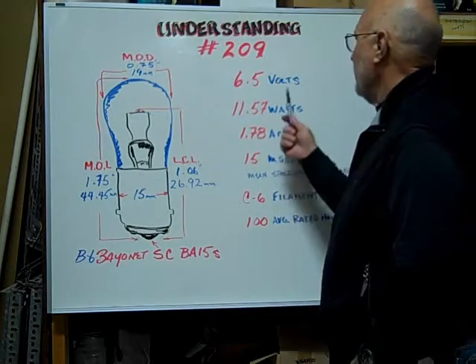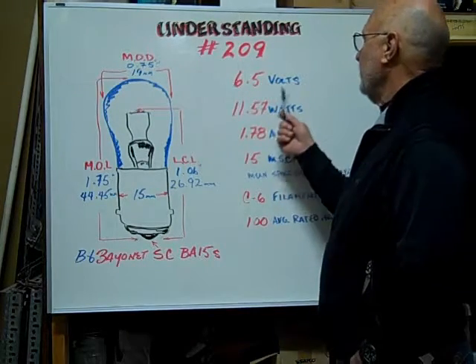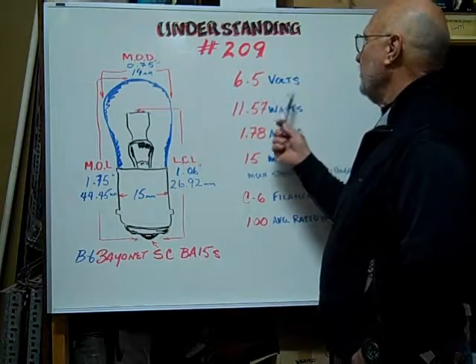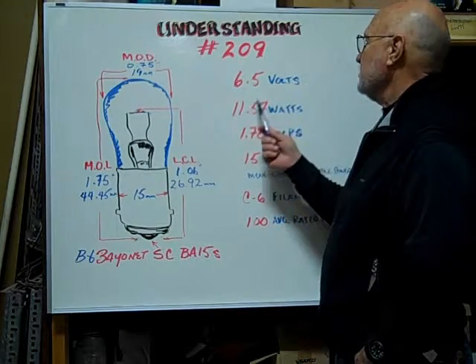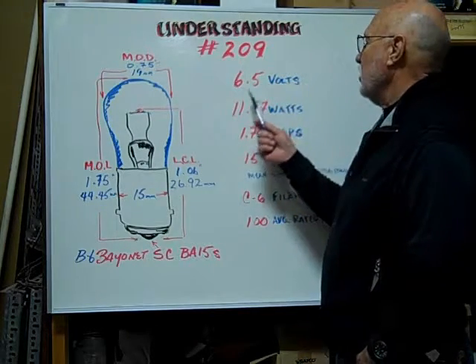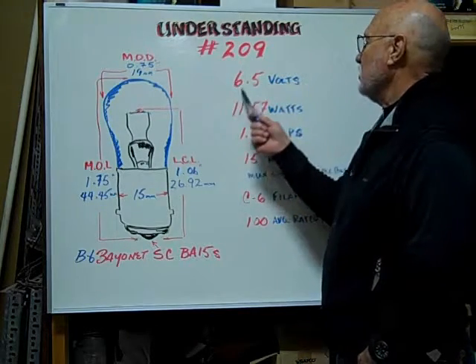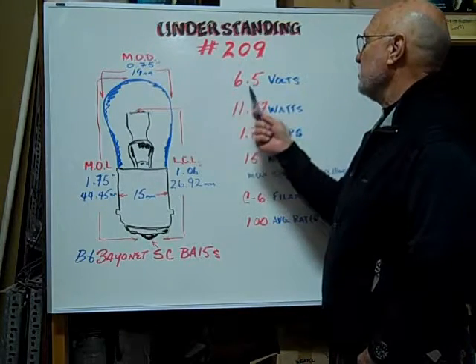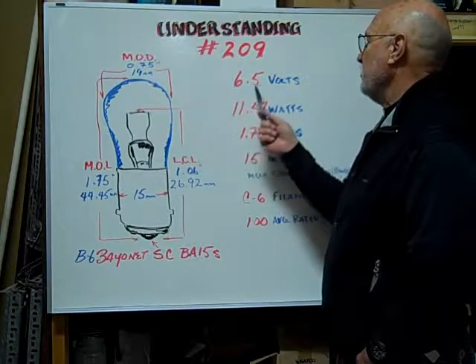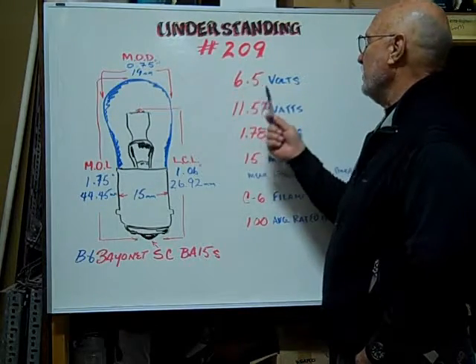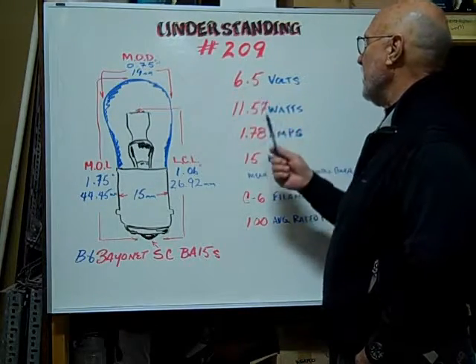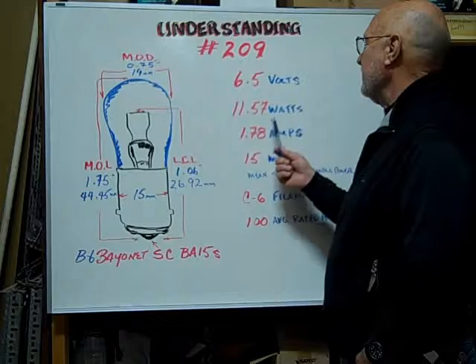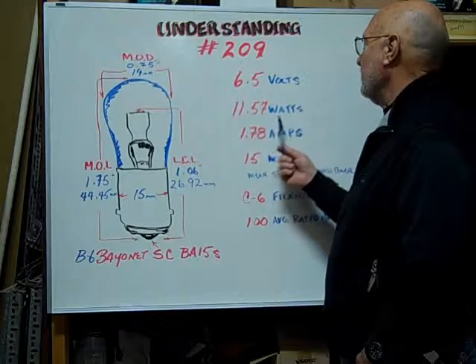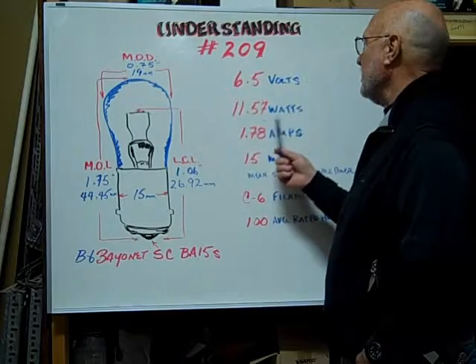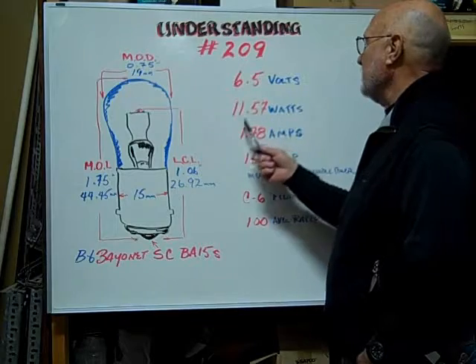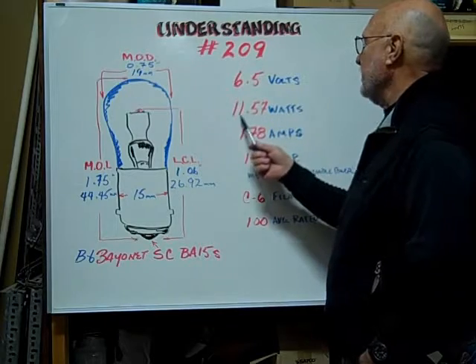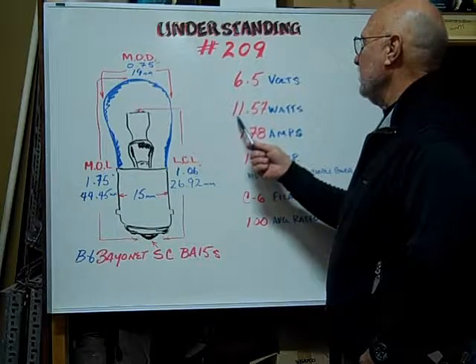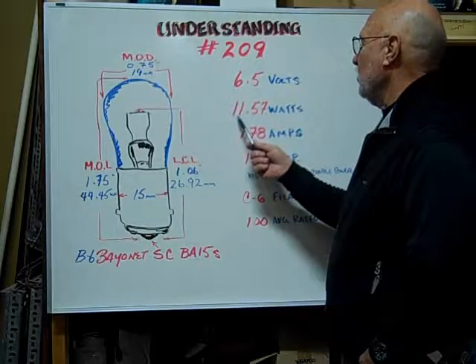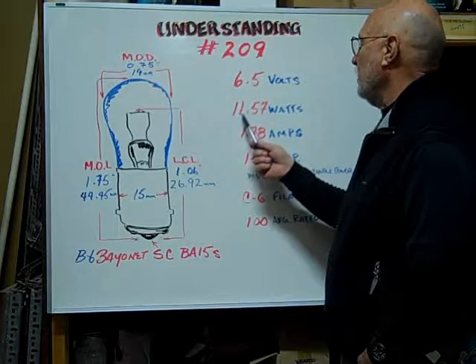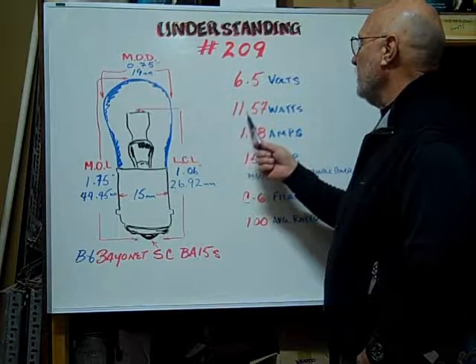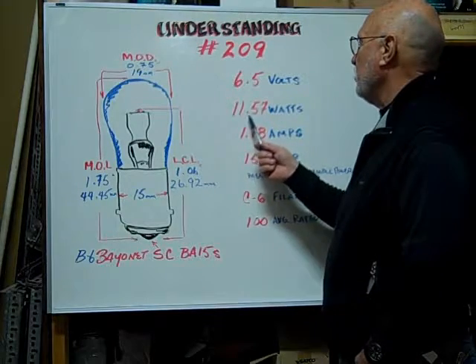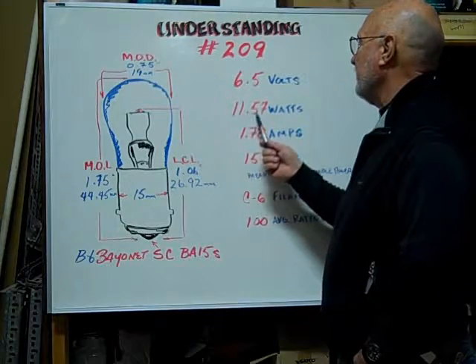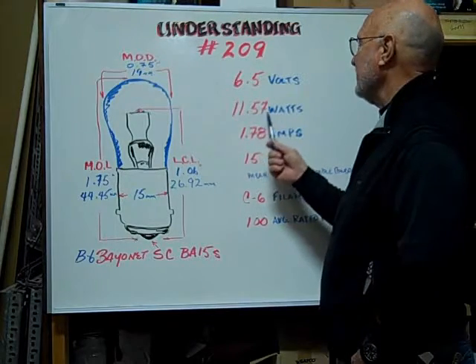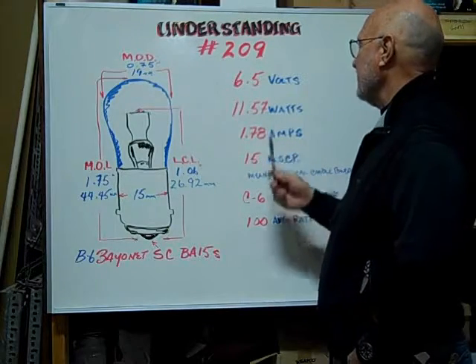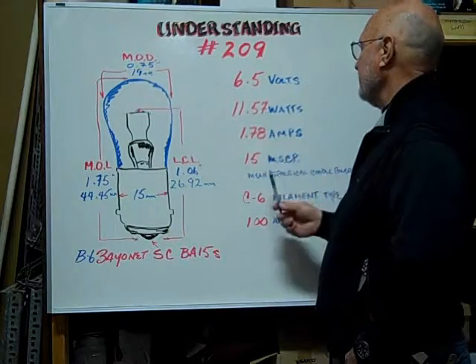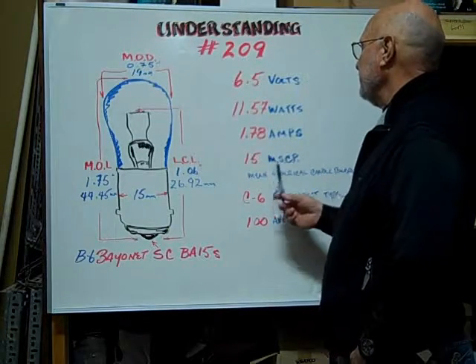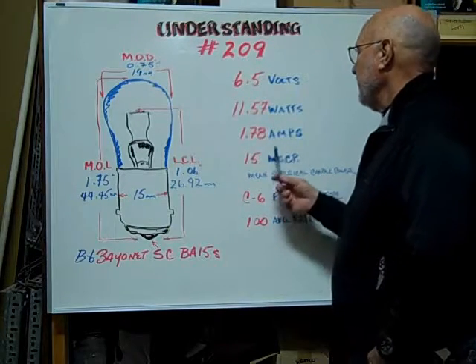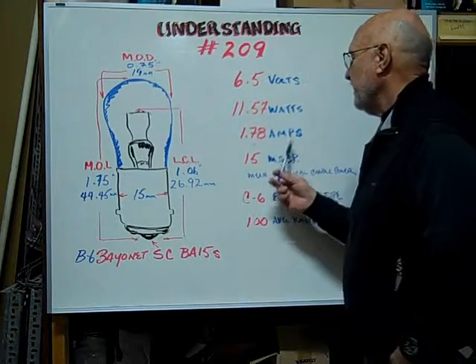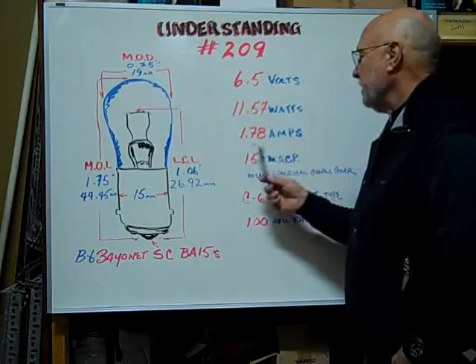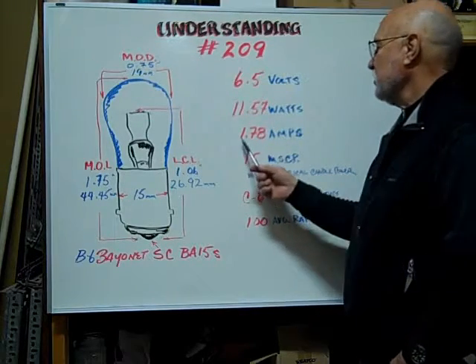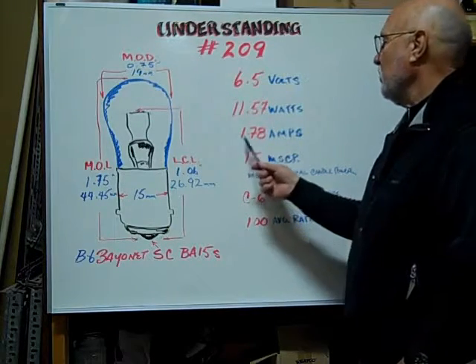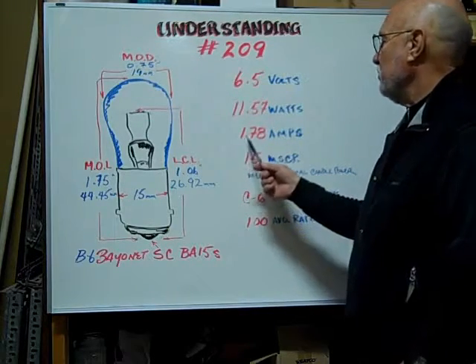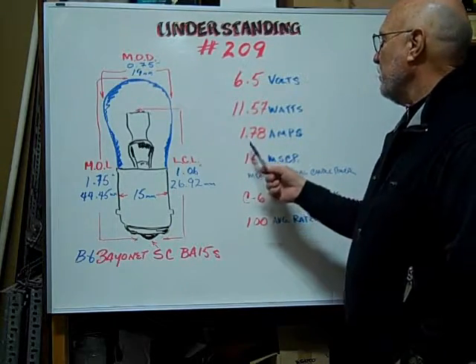The volts are 6.5, the watts are rated at 11.57, and the amps are 1.78.